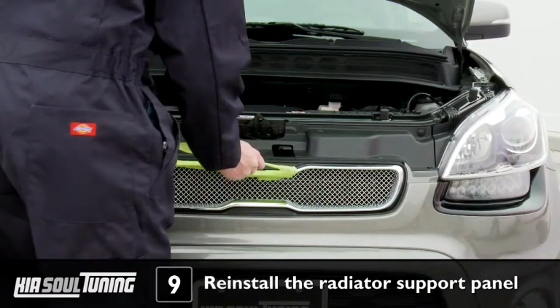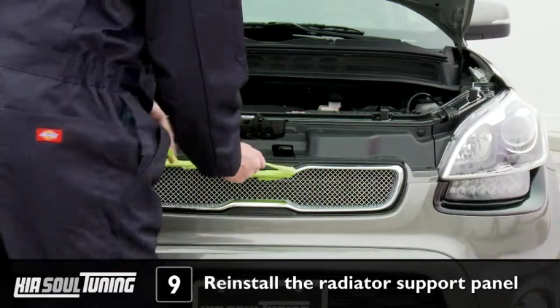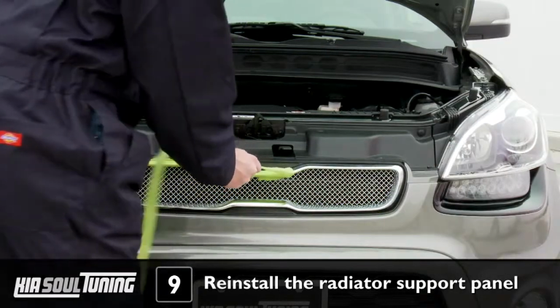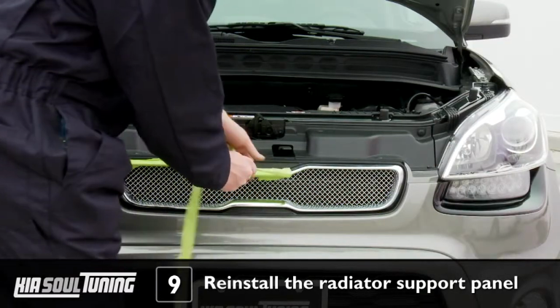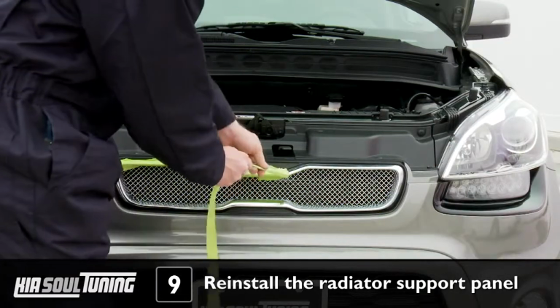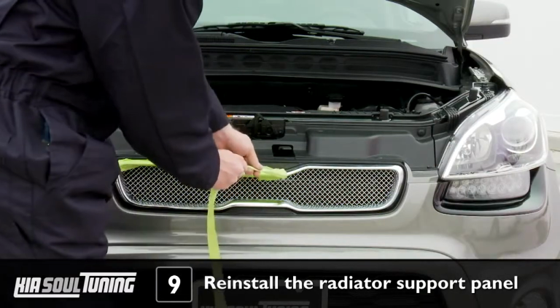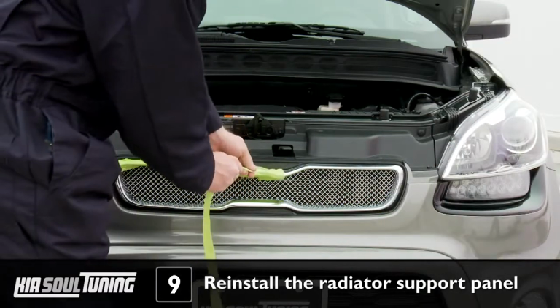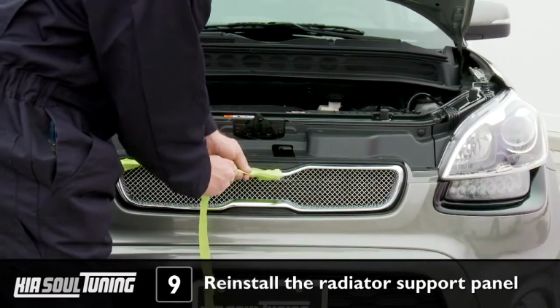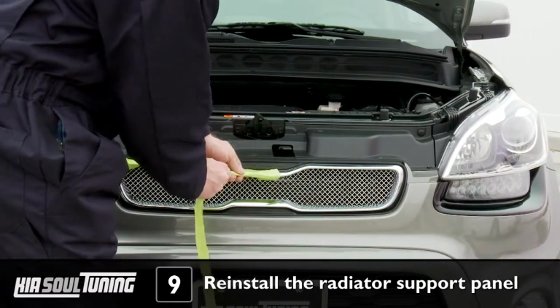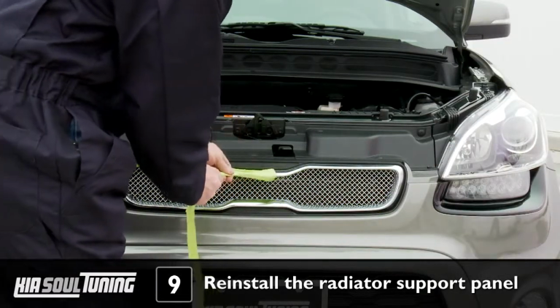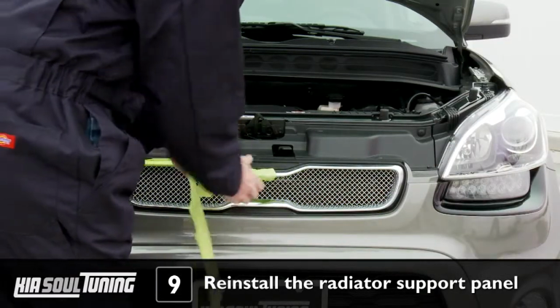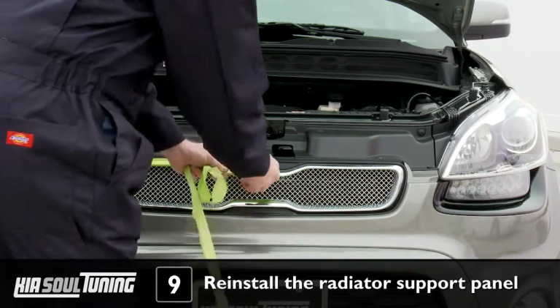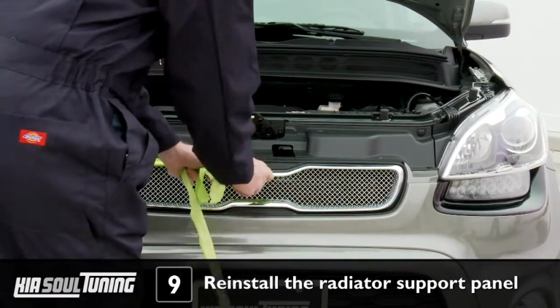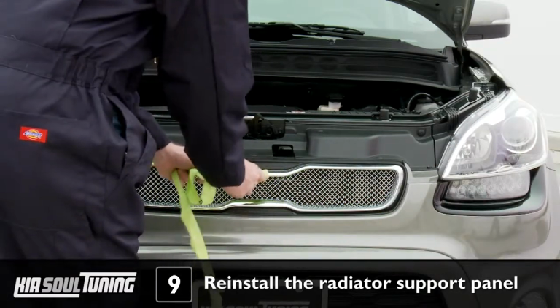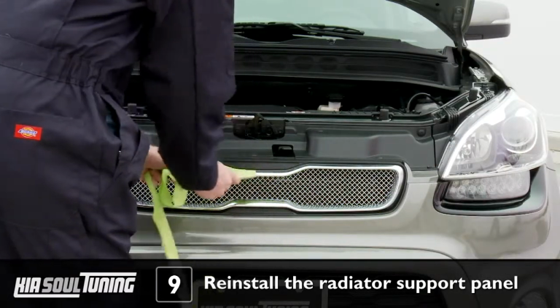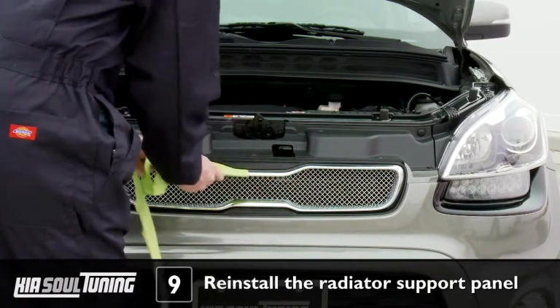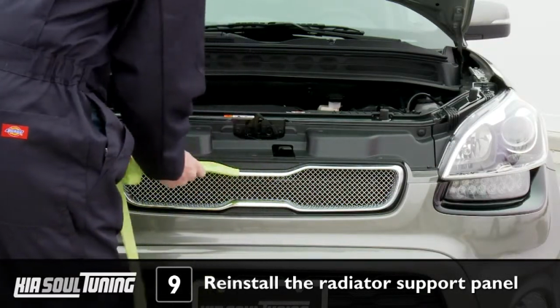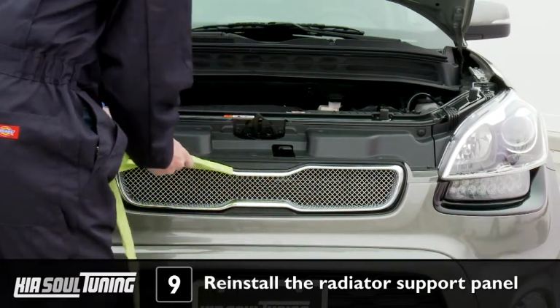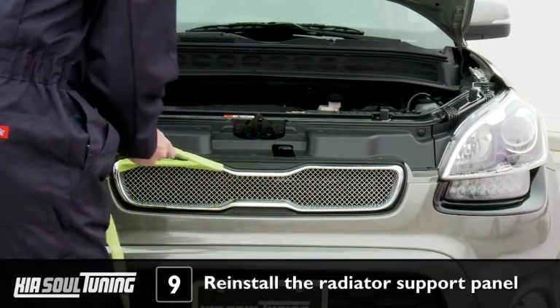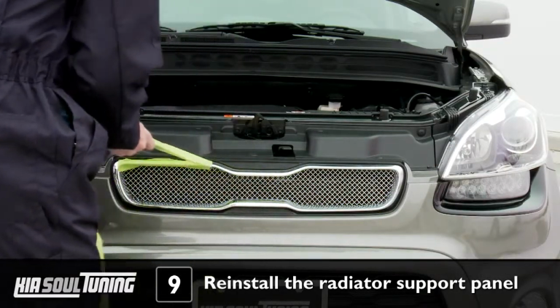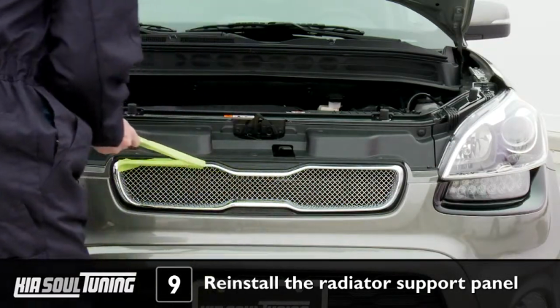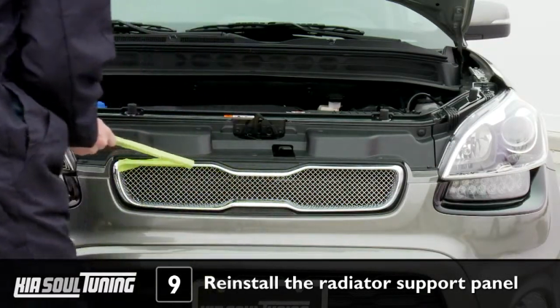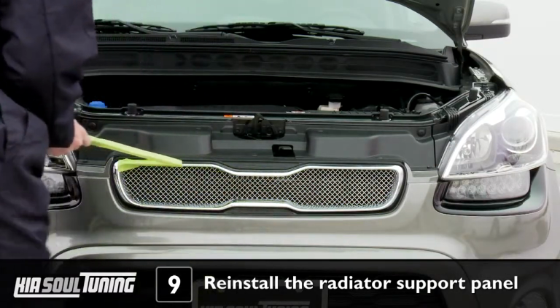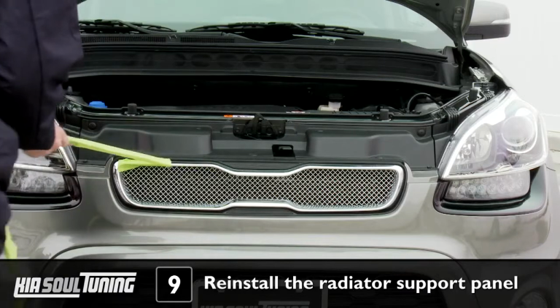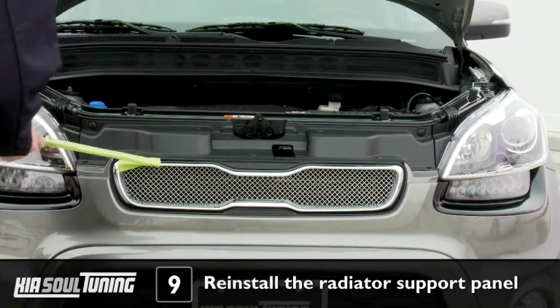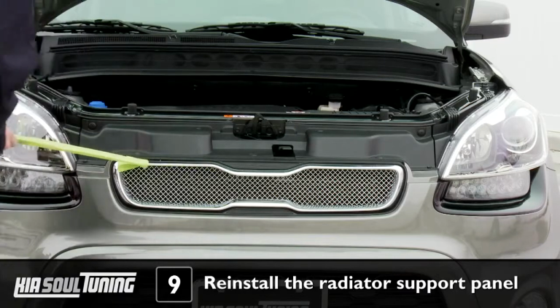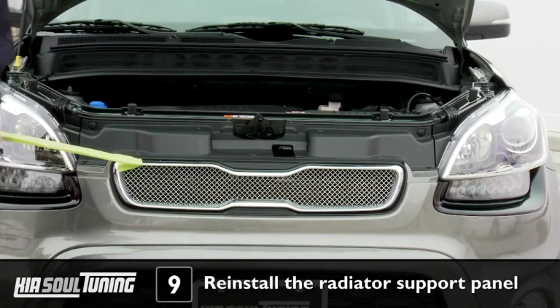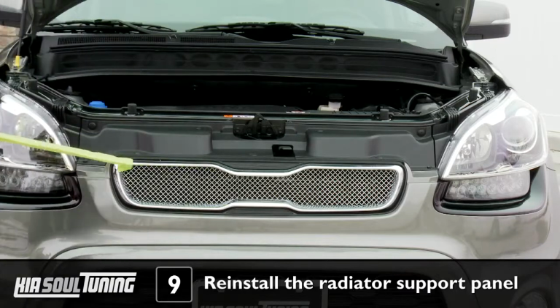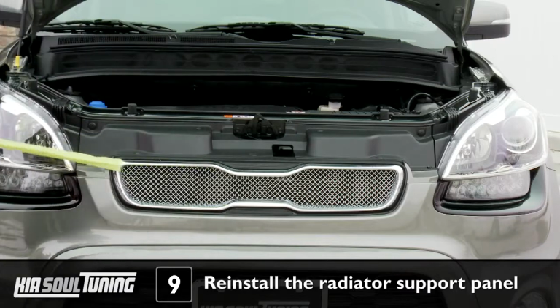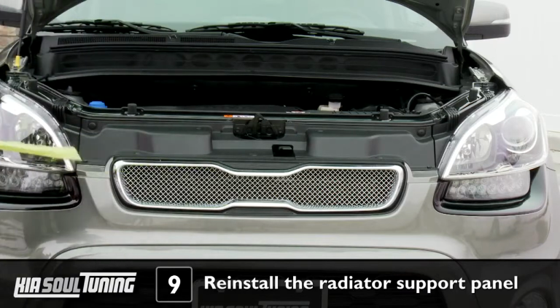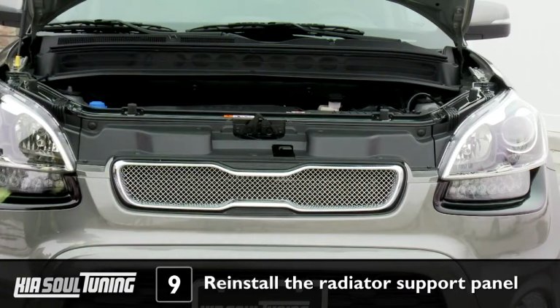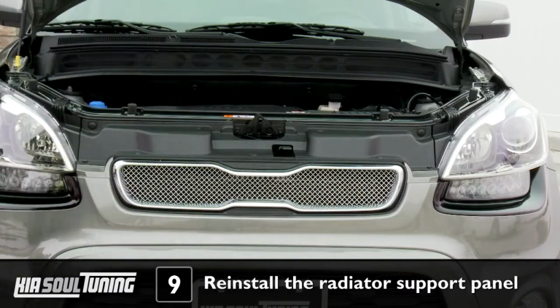Remove the masking tape from the chrome bezel, and you're all done with the upper grill. Now on to the lower grill.